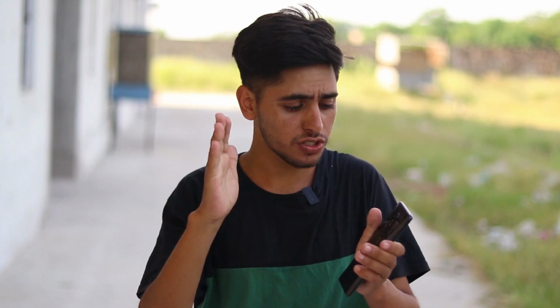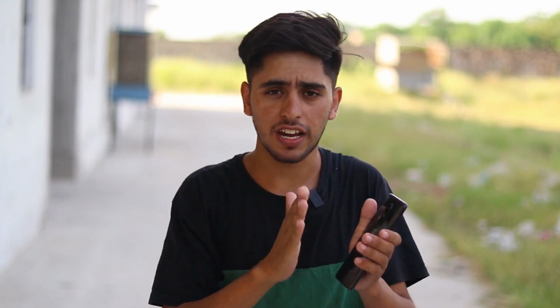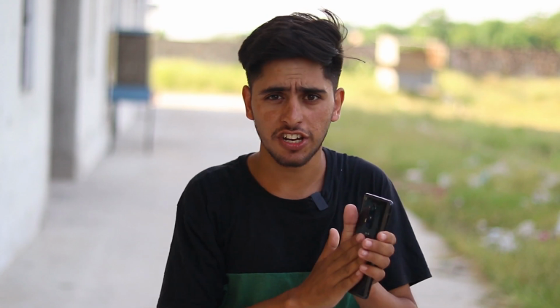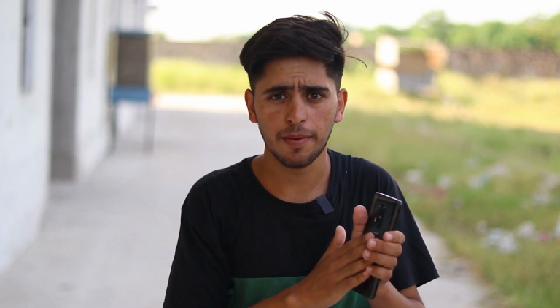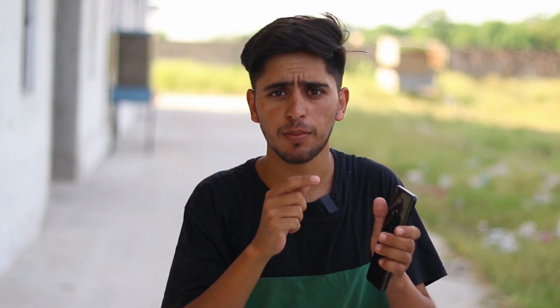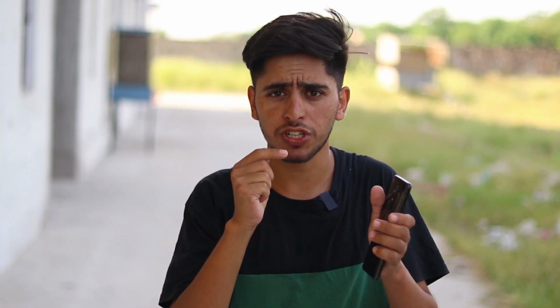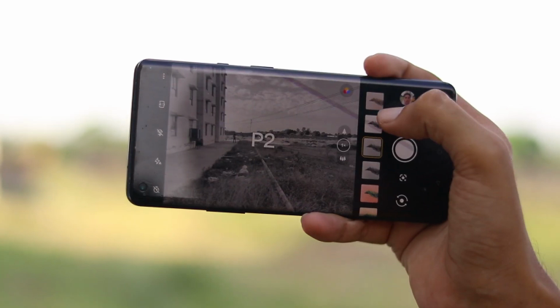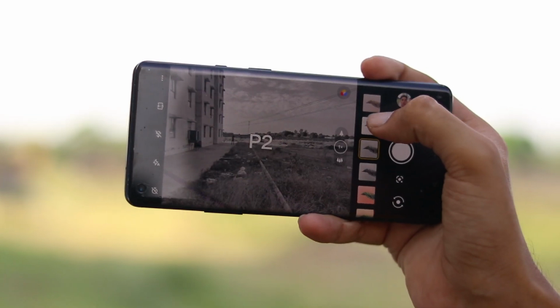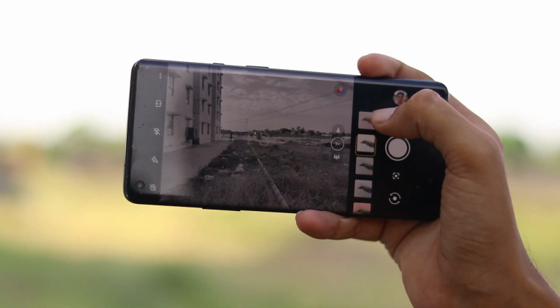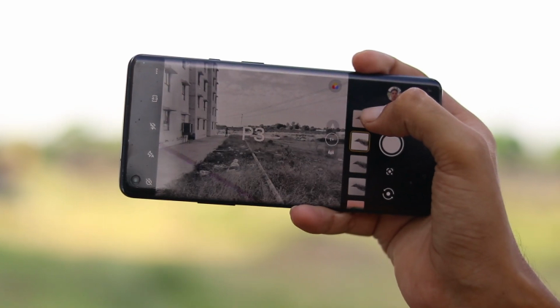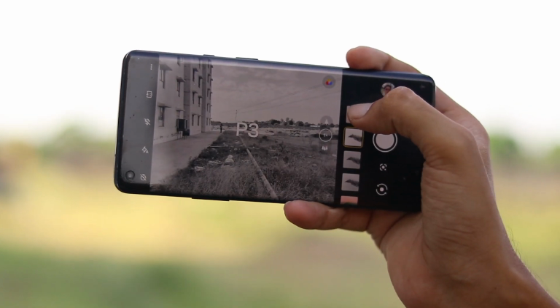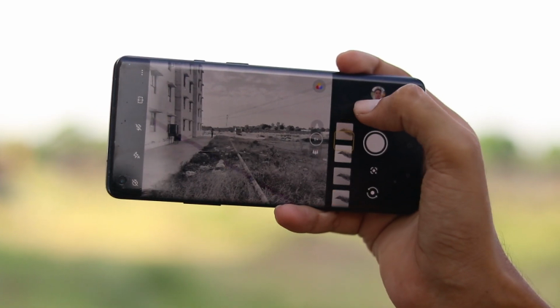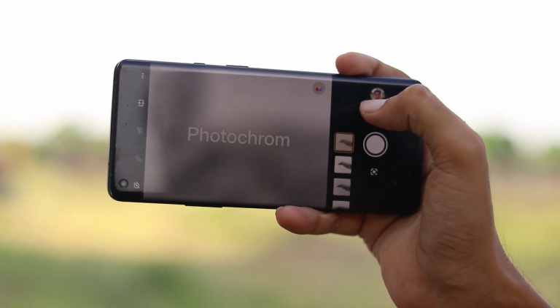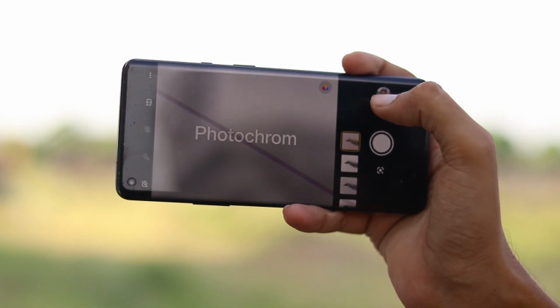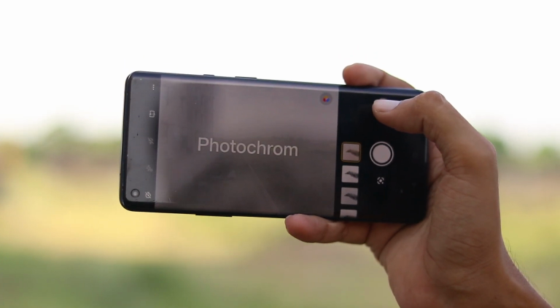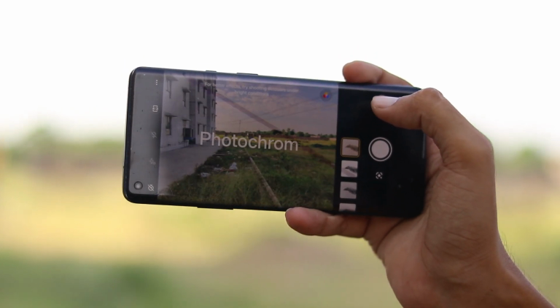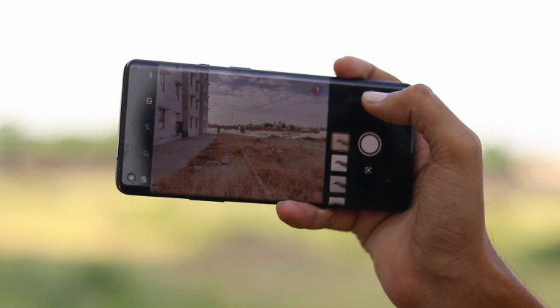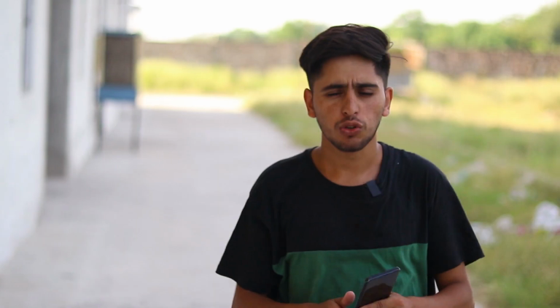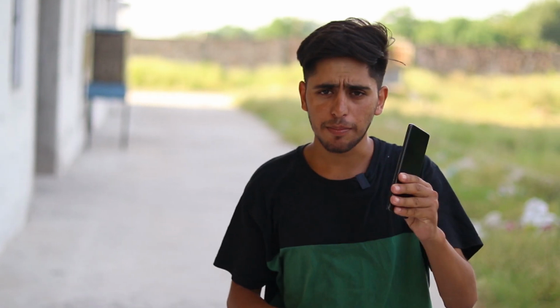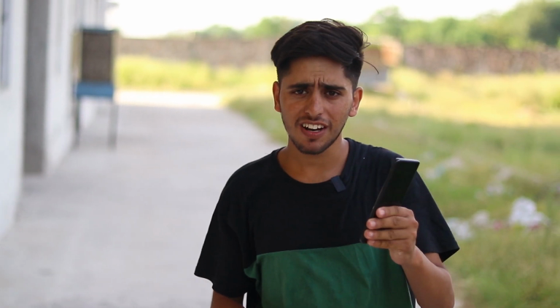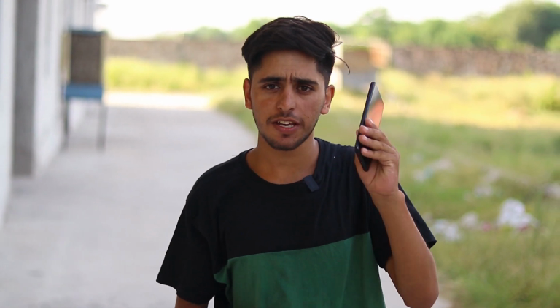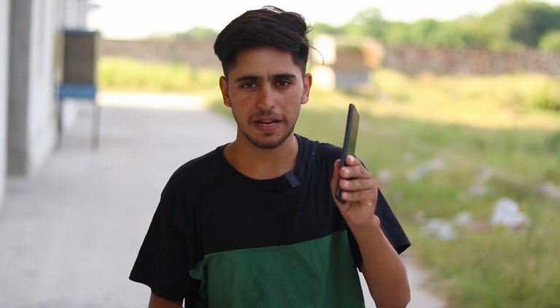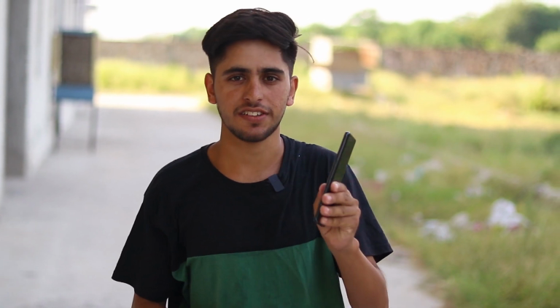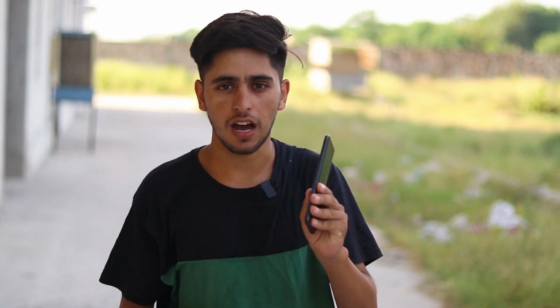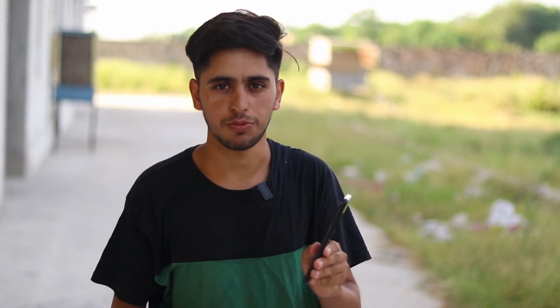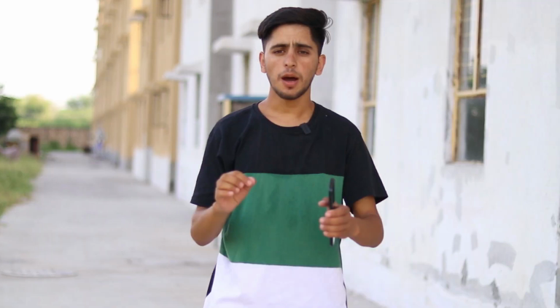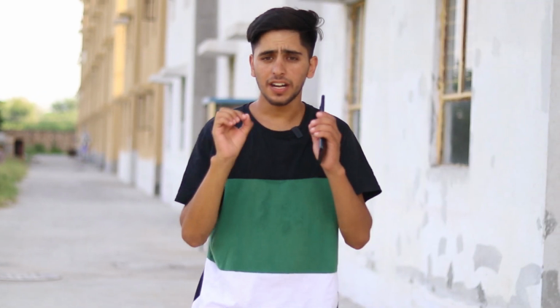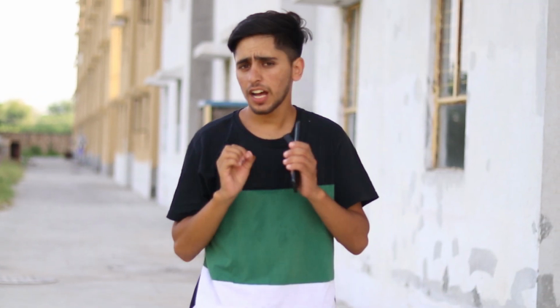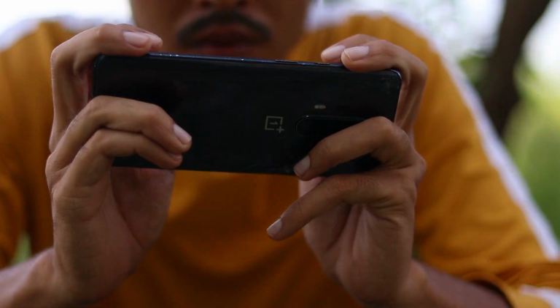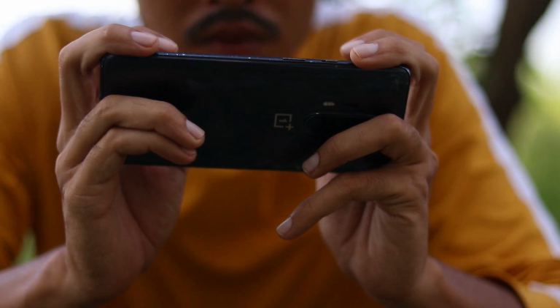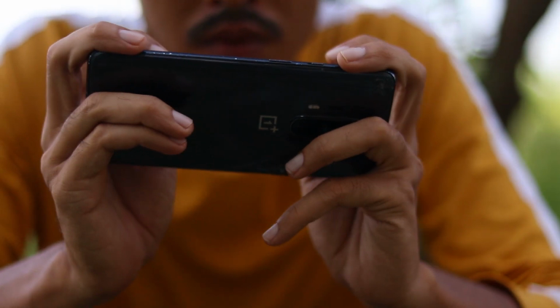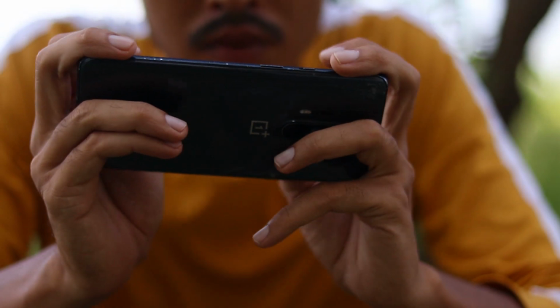Overall, it's a good camera — the camera is the best. If you are a gaming lover, this phone is your friend.